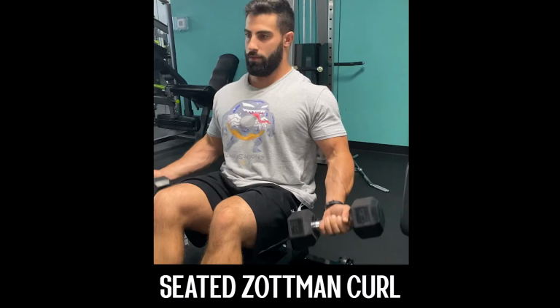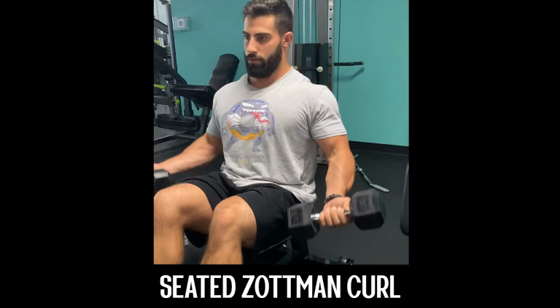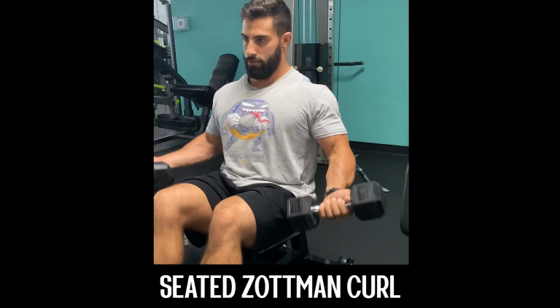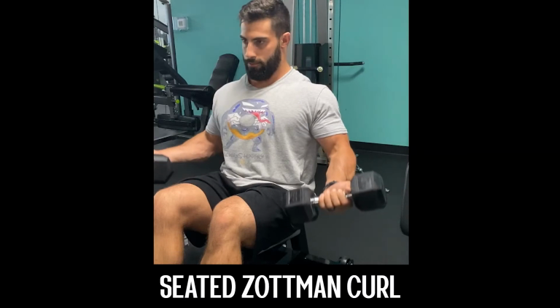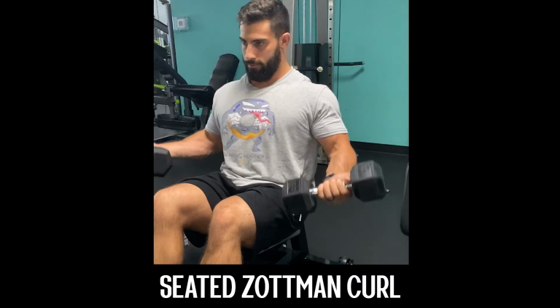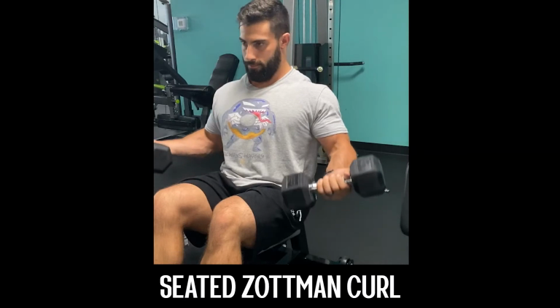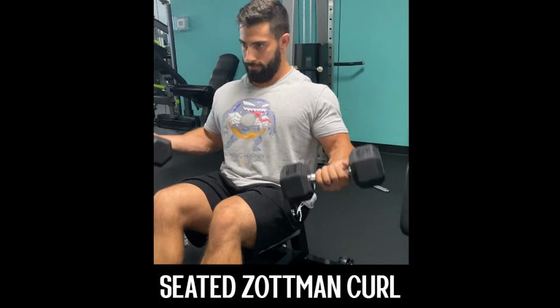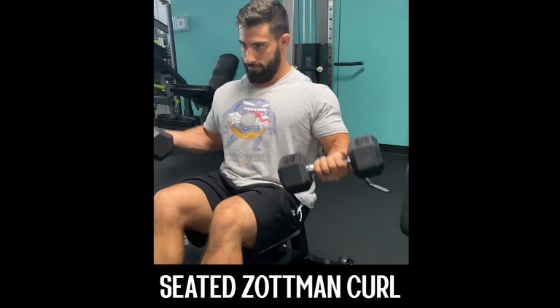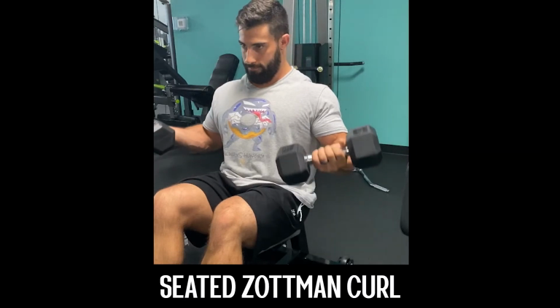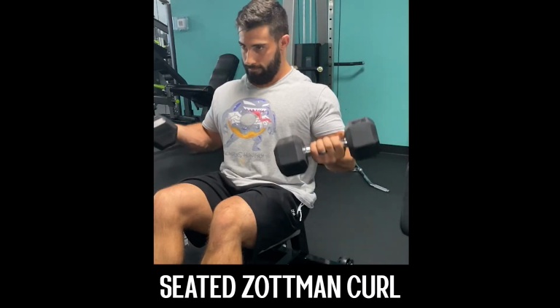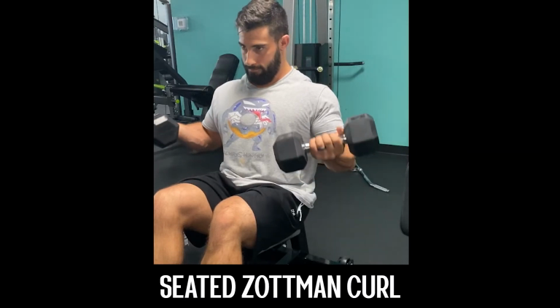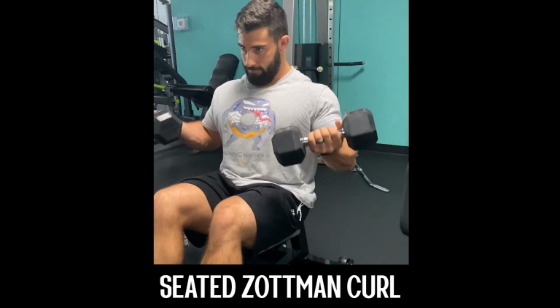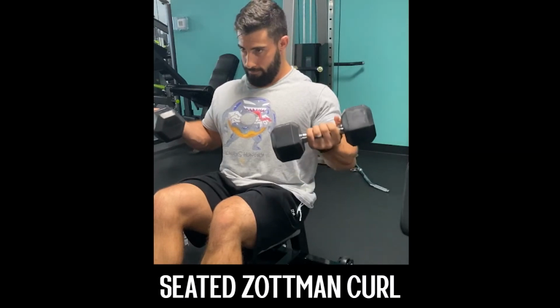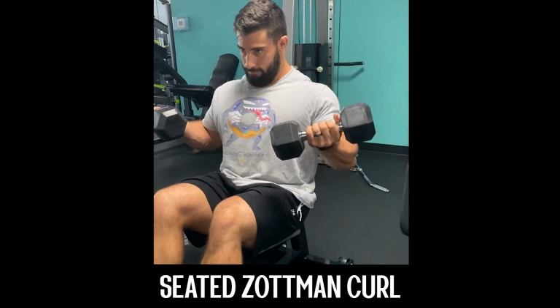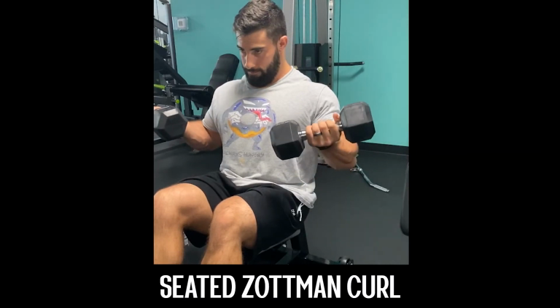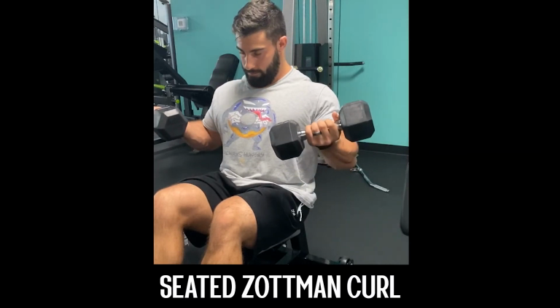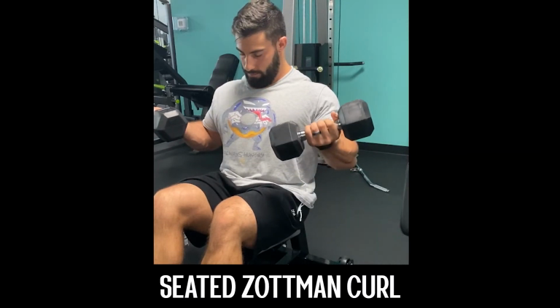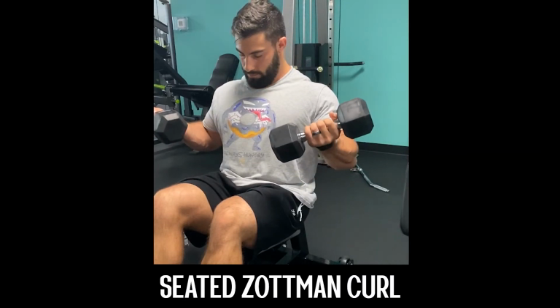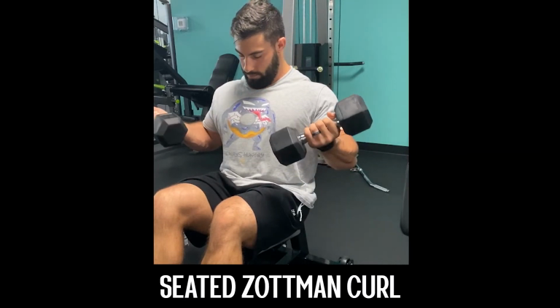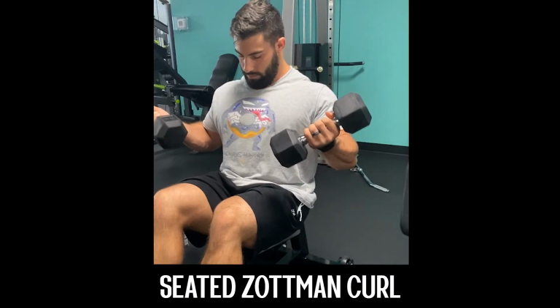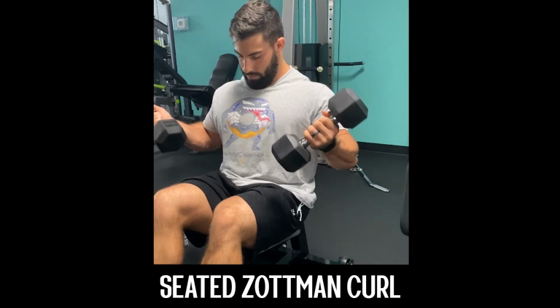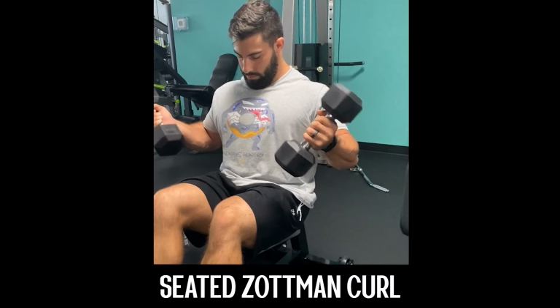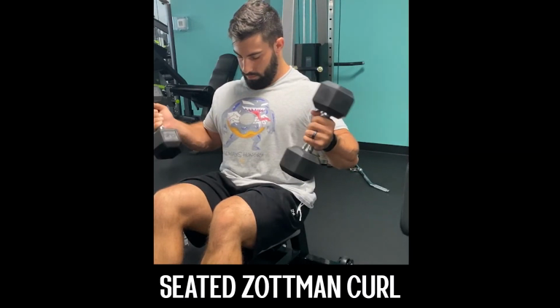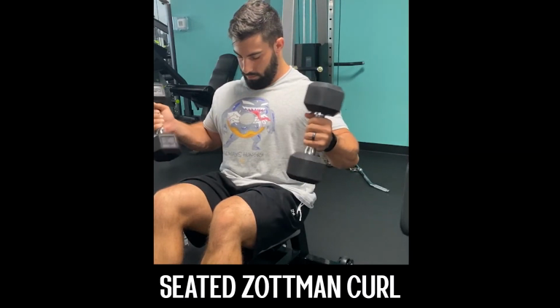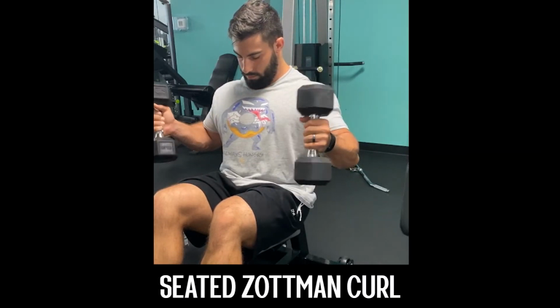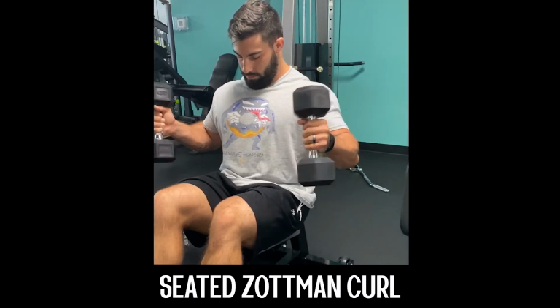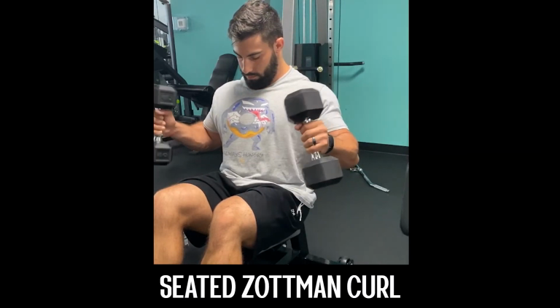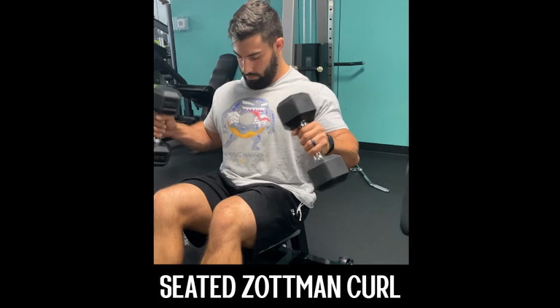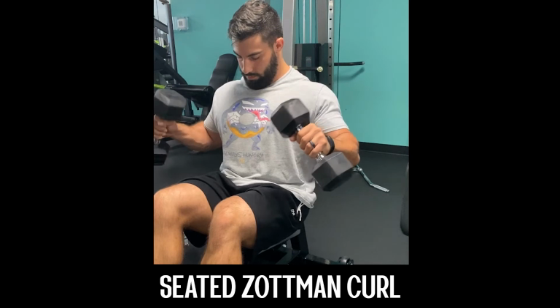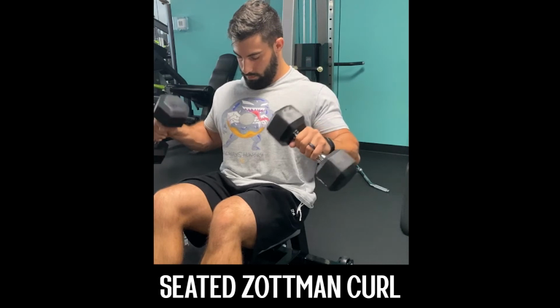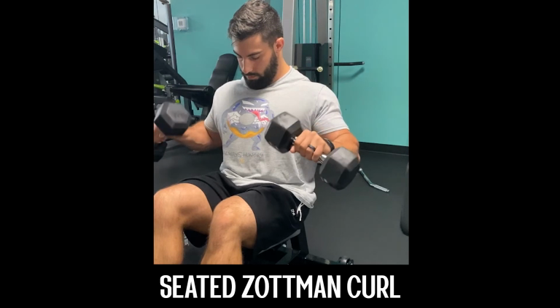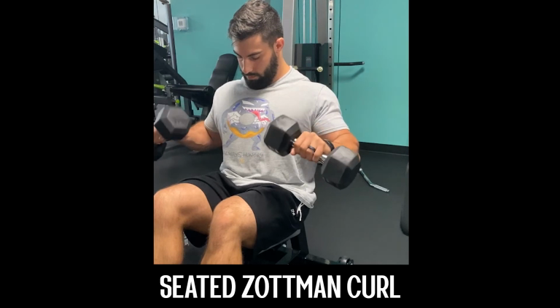Welcome back to another Gifted Performance exercise tutorial. Today's exercise is the seated Zotman Curl.